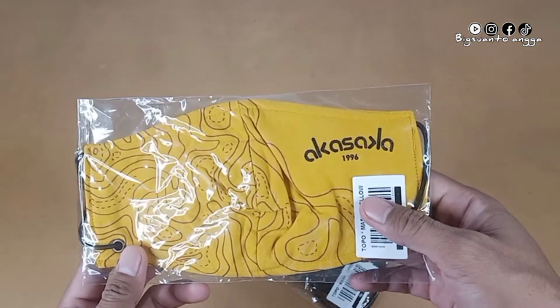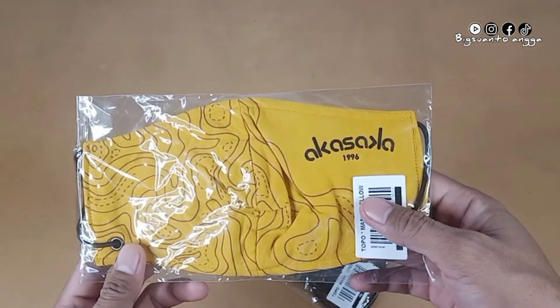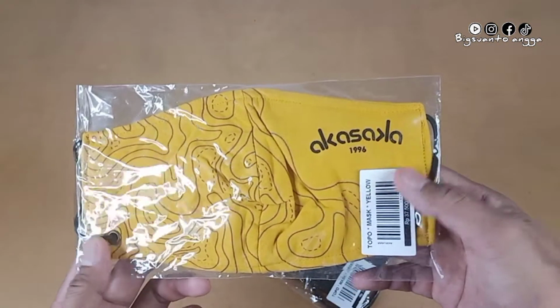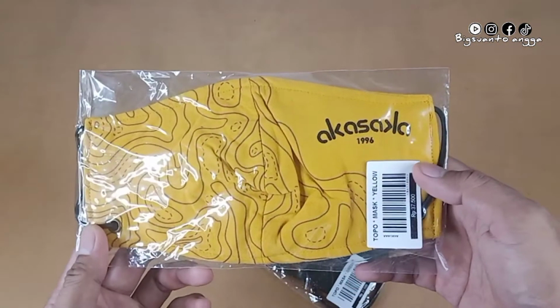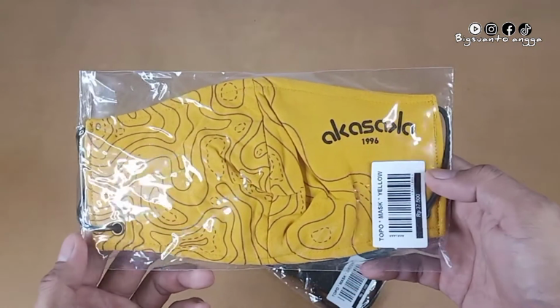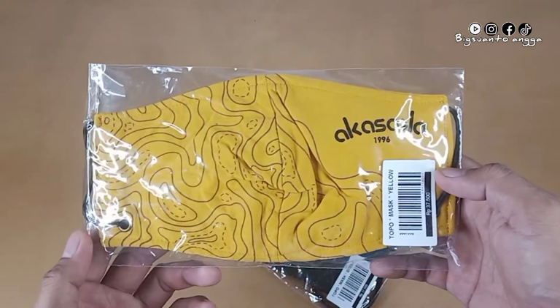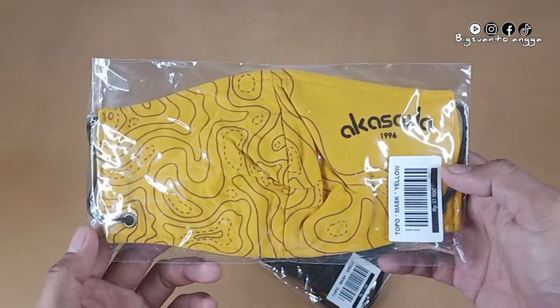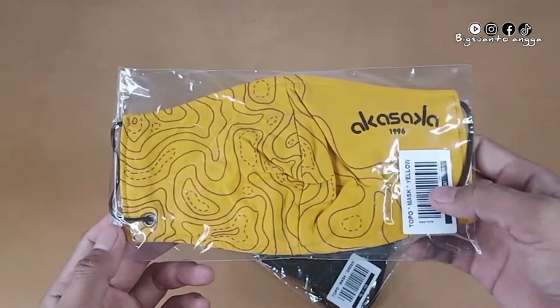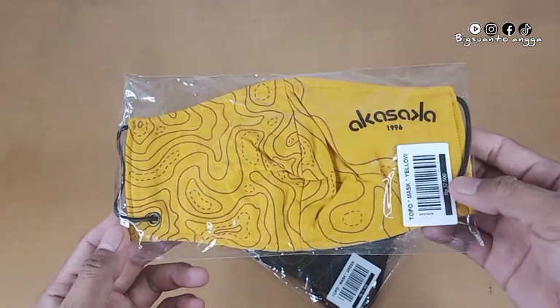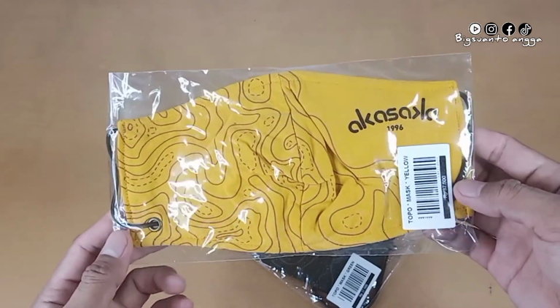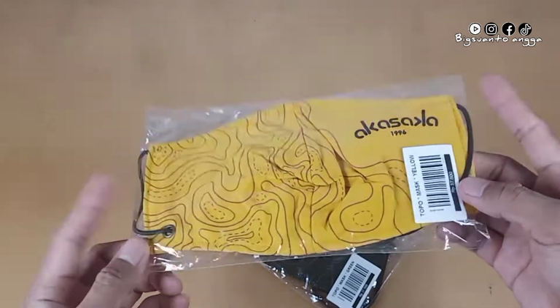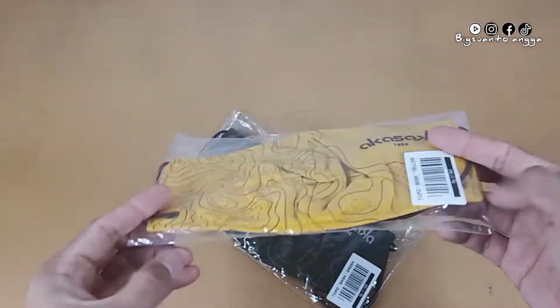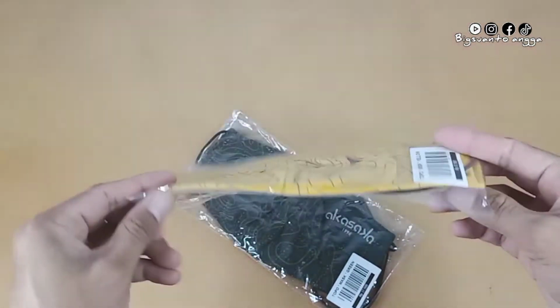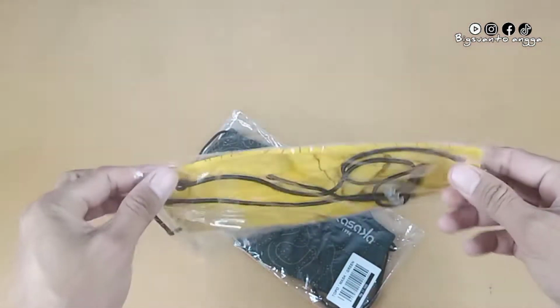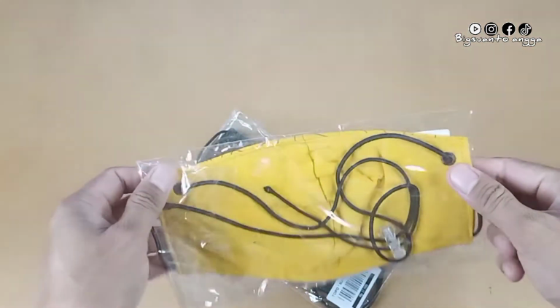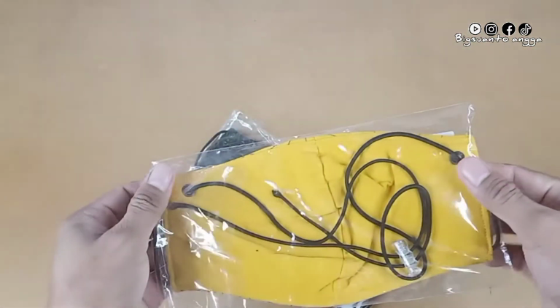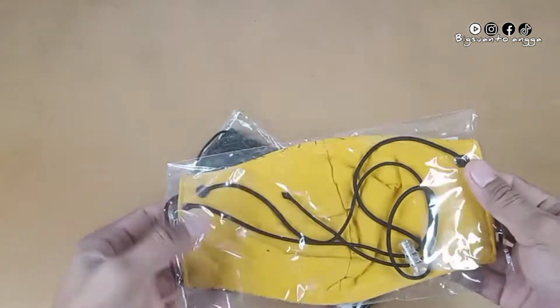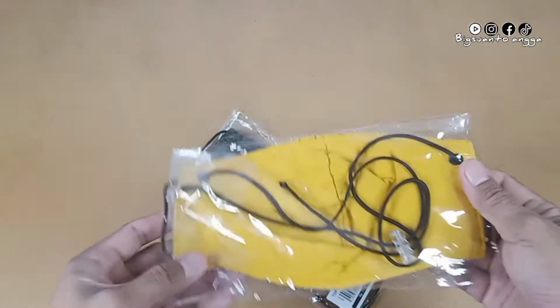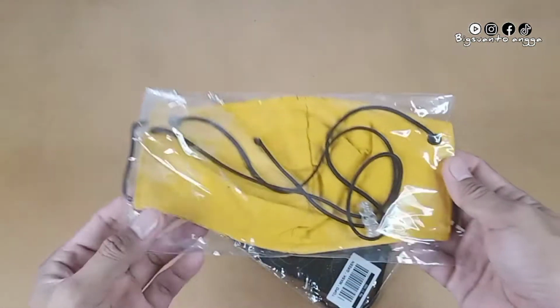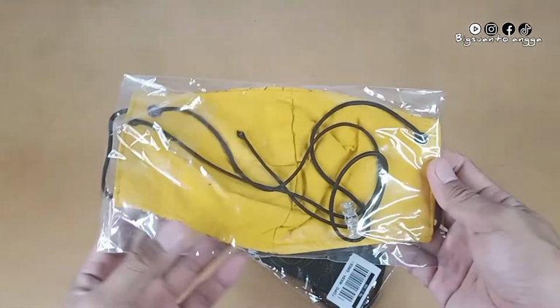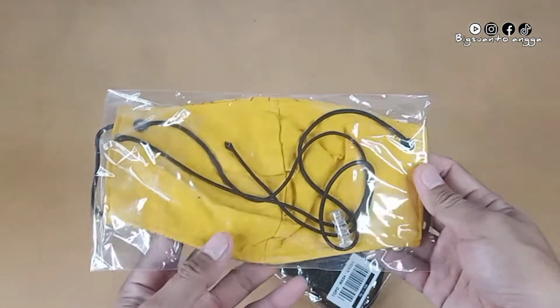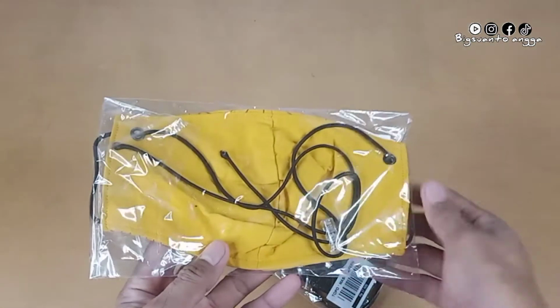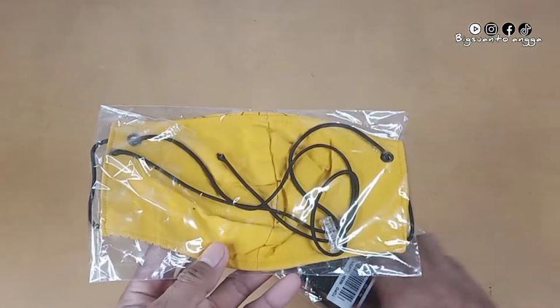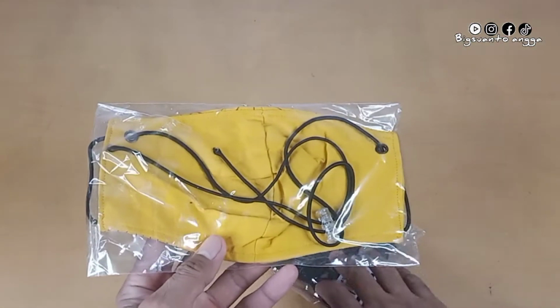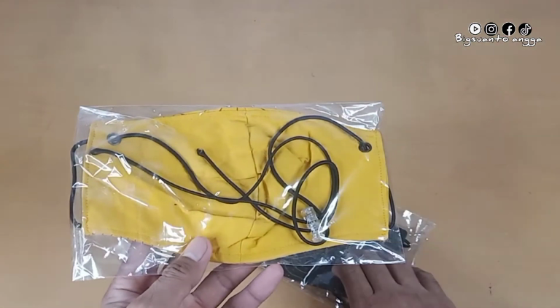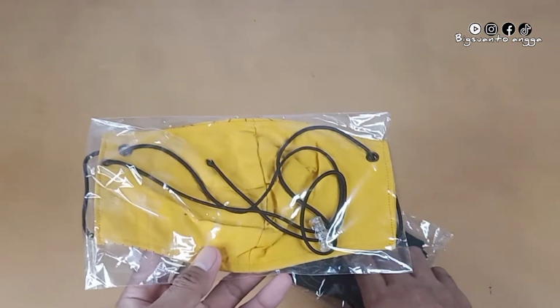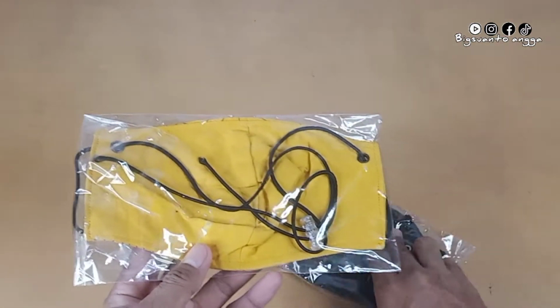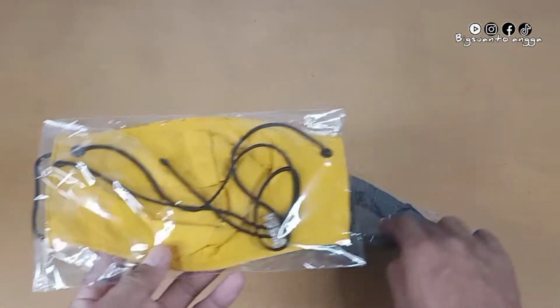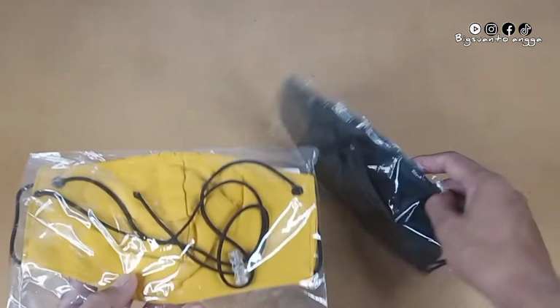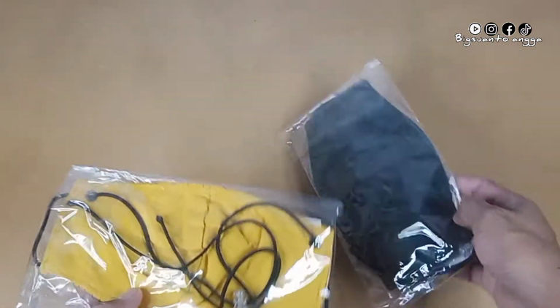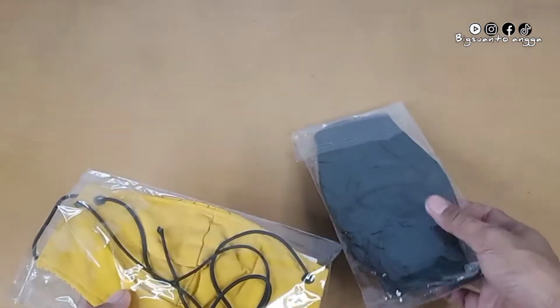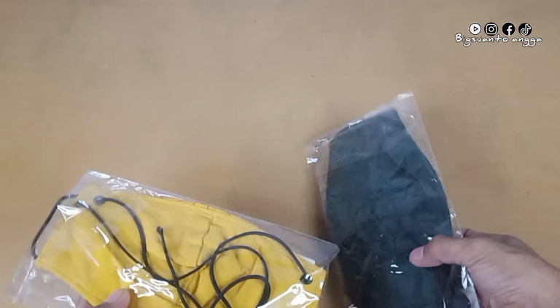Di sini saya memiliki dua varian warna, warna kuning dan warna hijau. Oke kita cek.